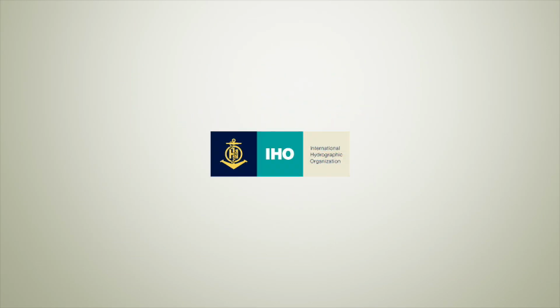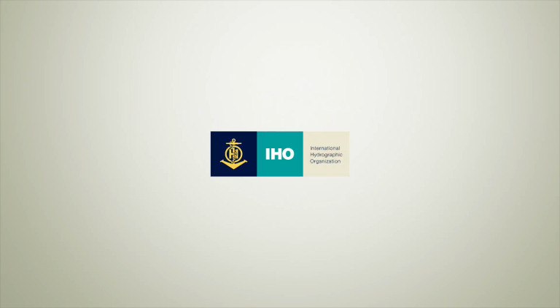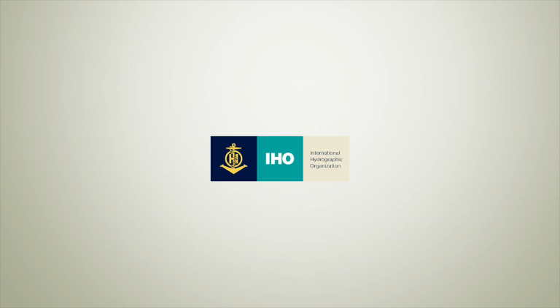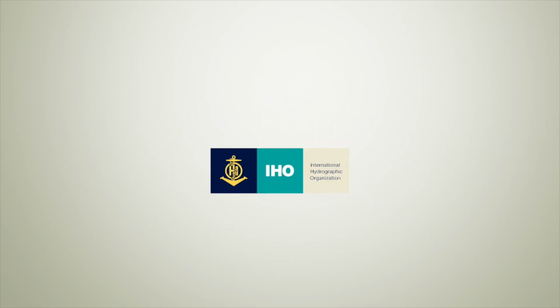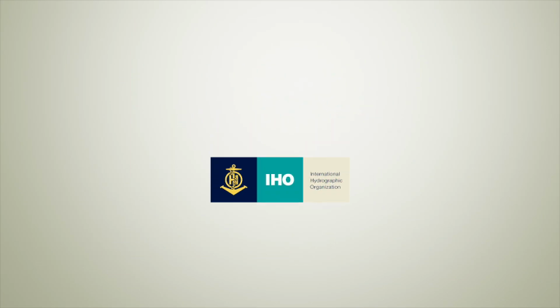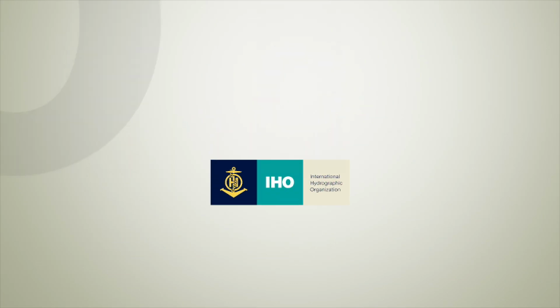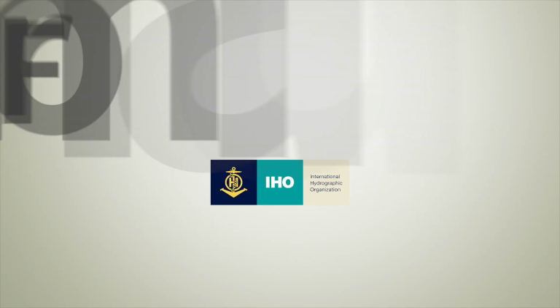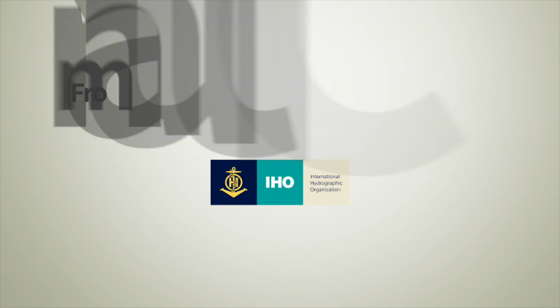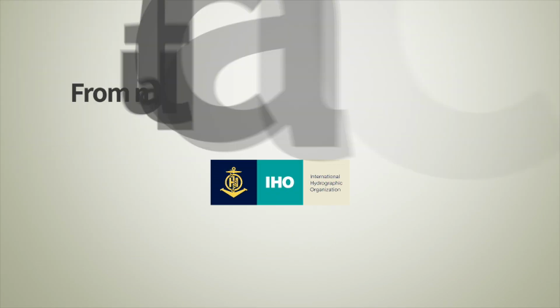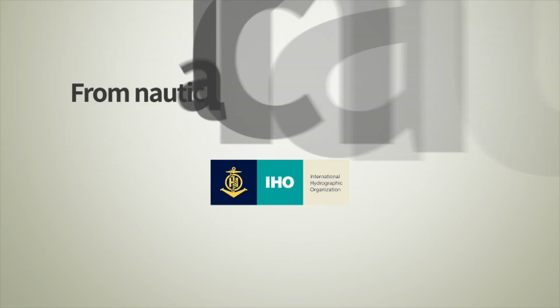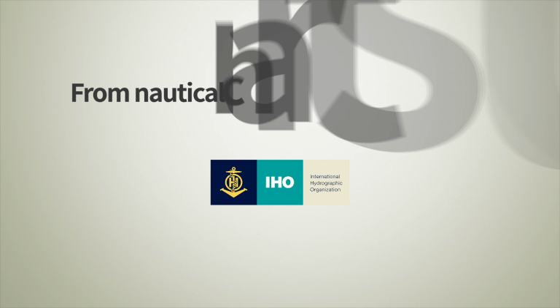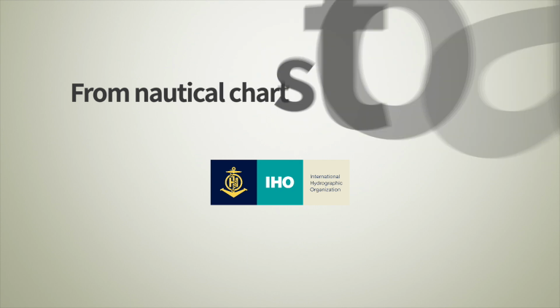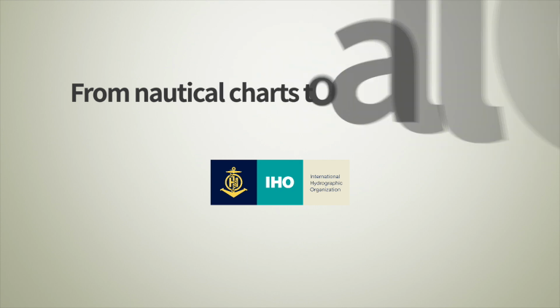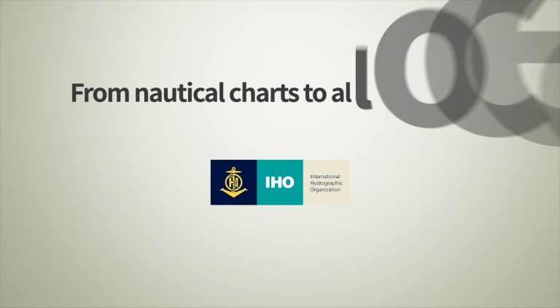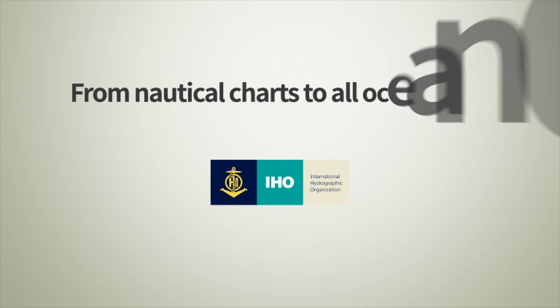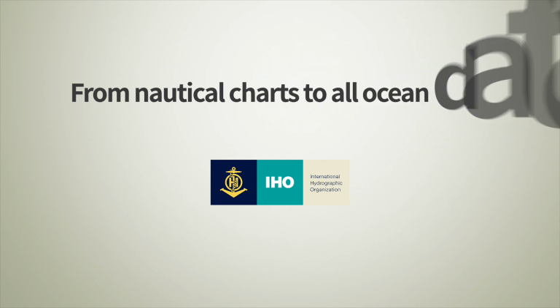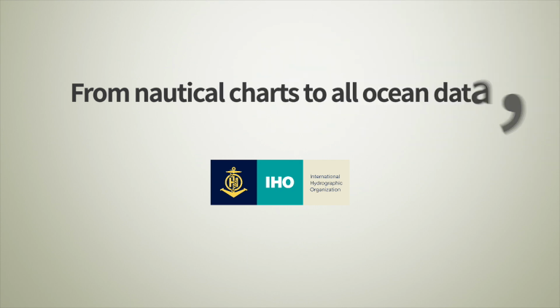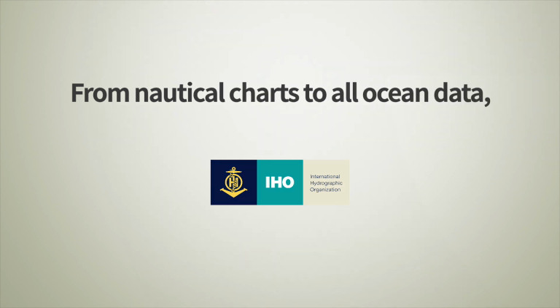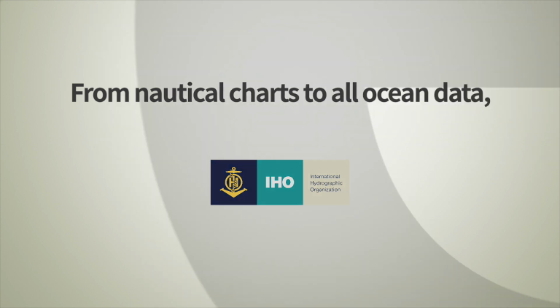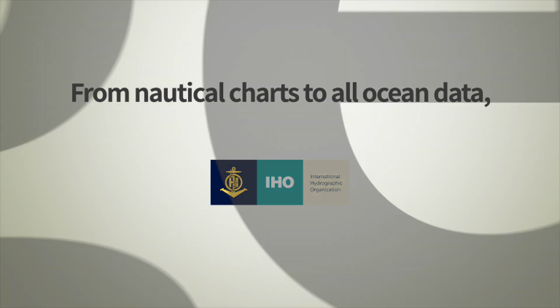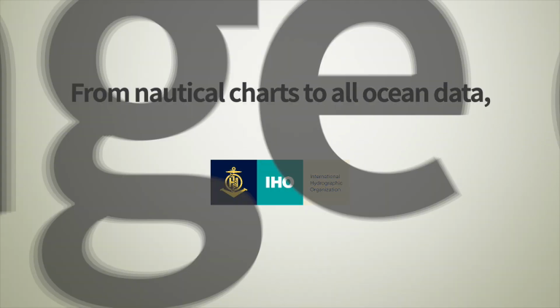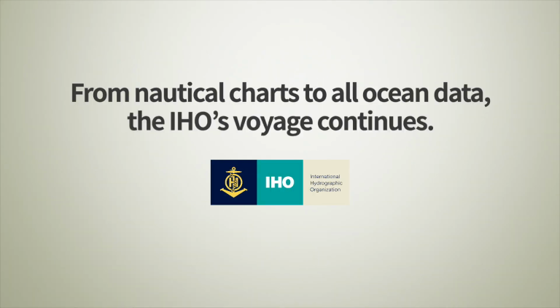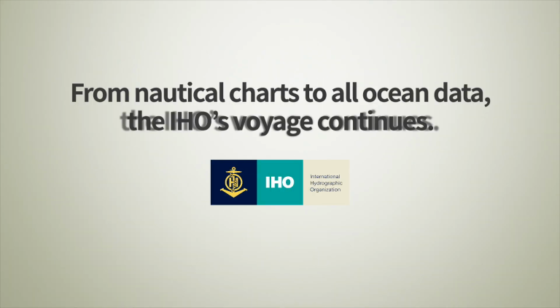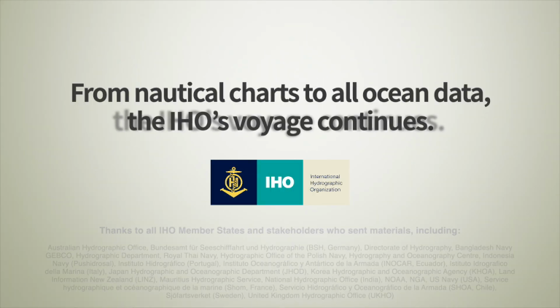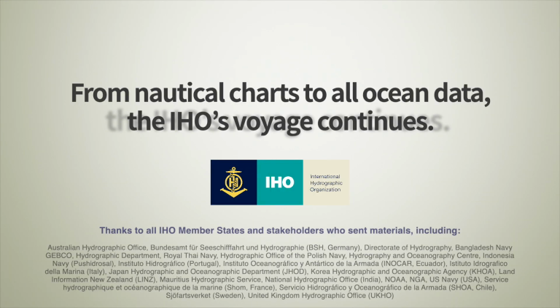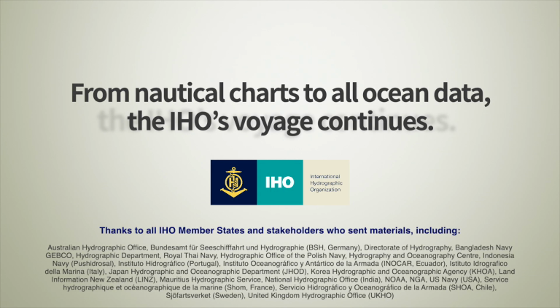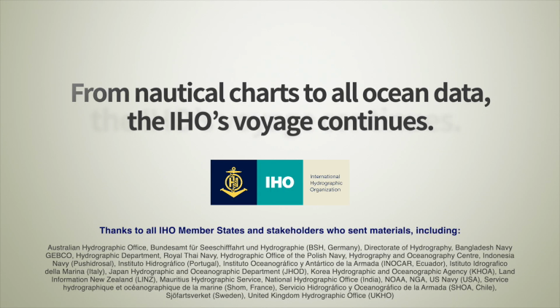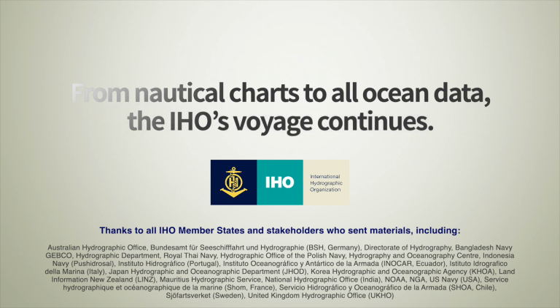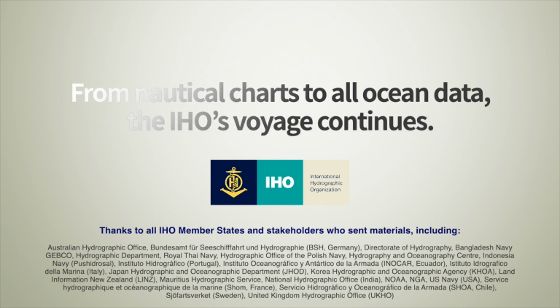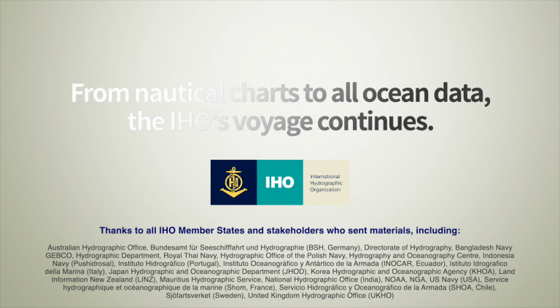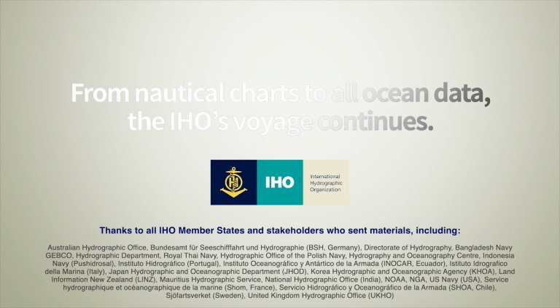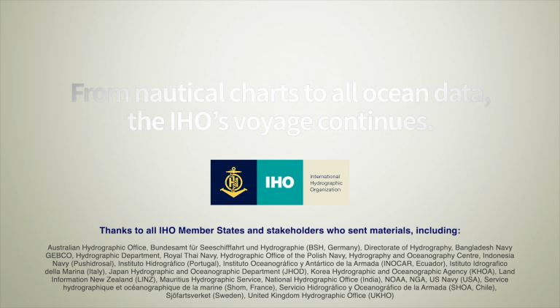From nautical charts to all ocean data, the IHO's voyage continues.